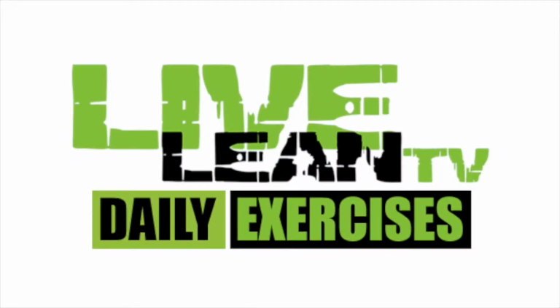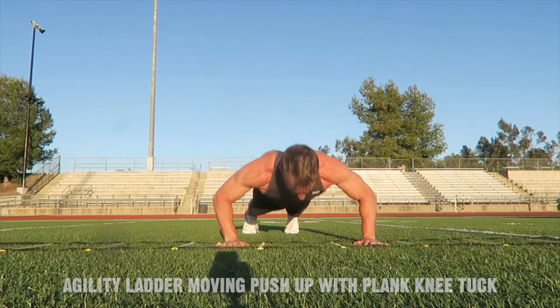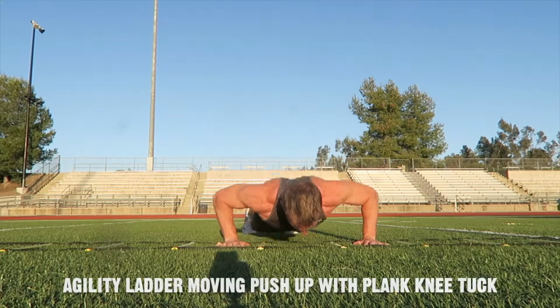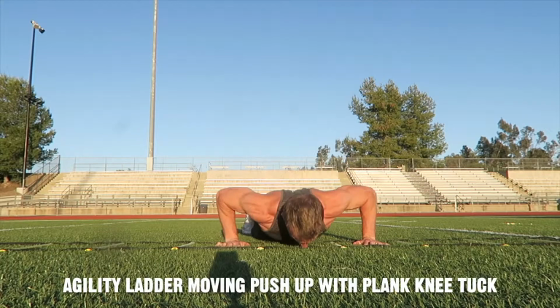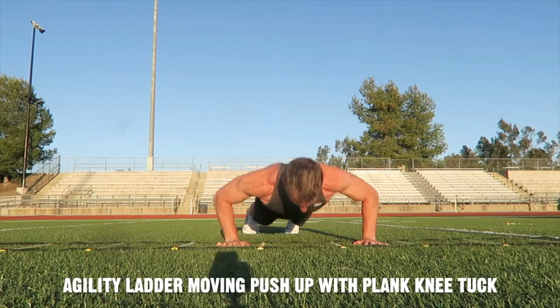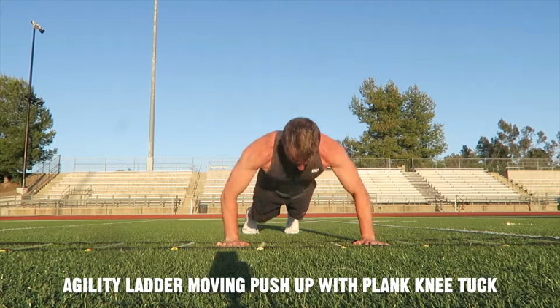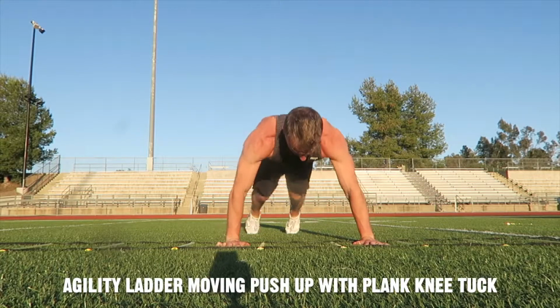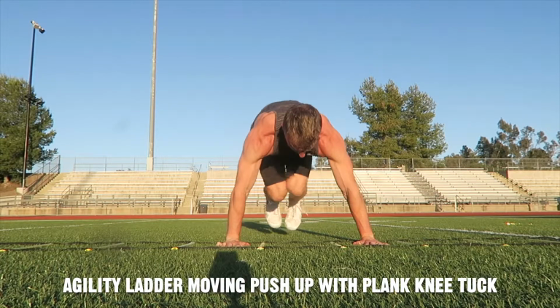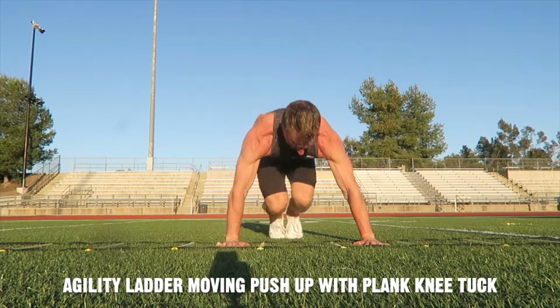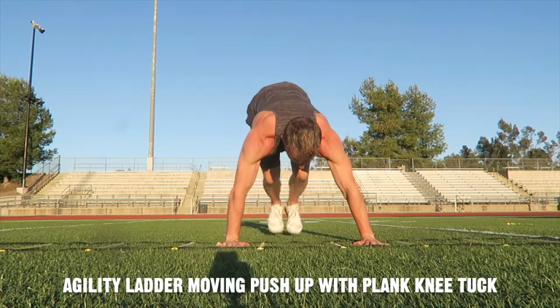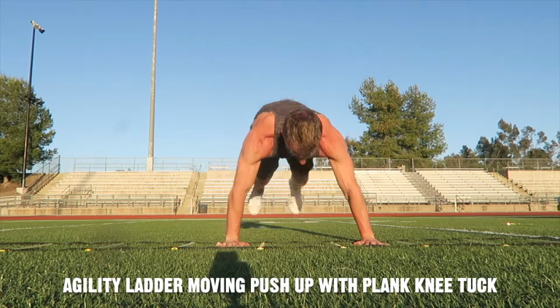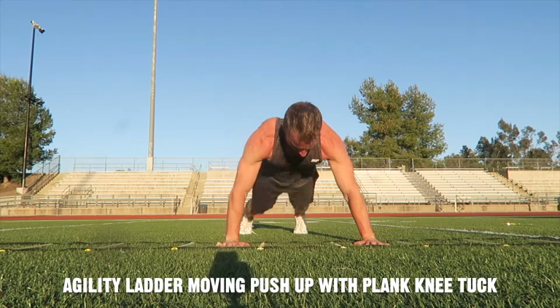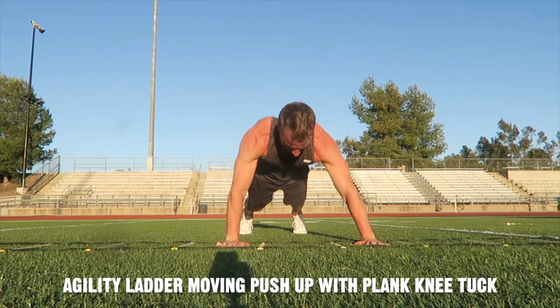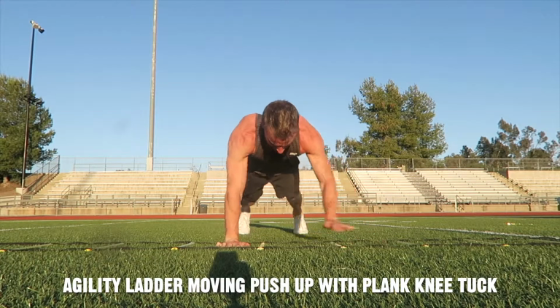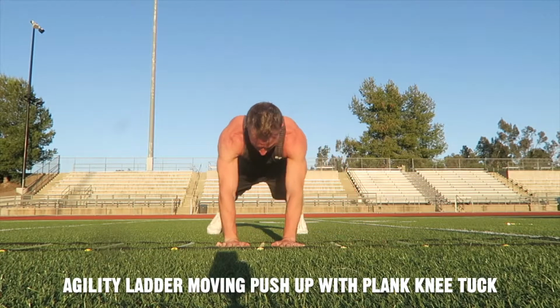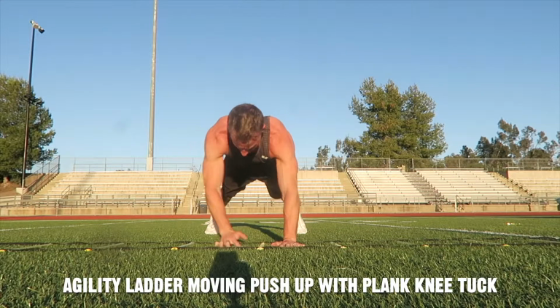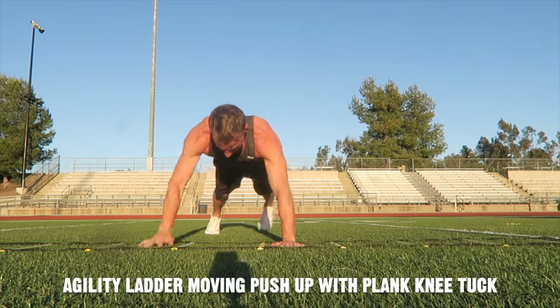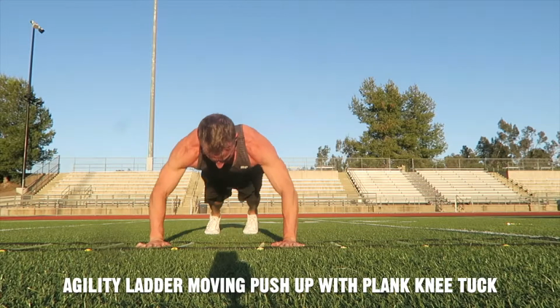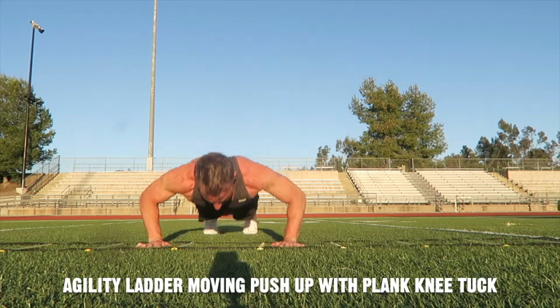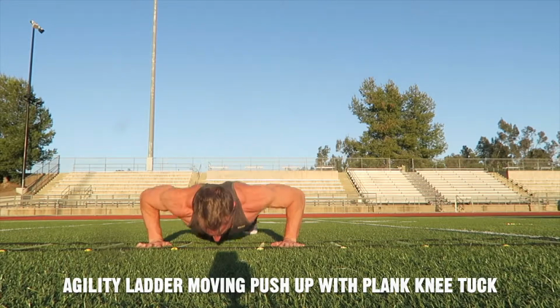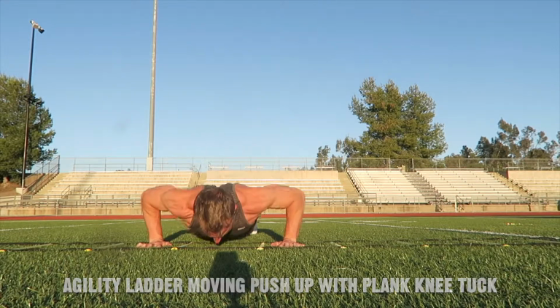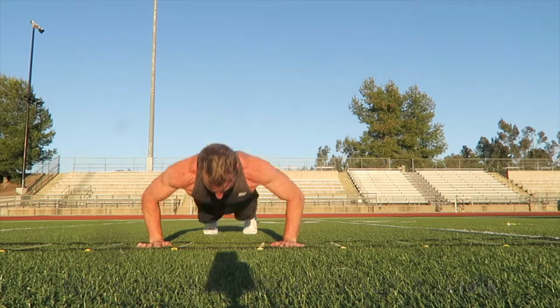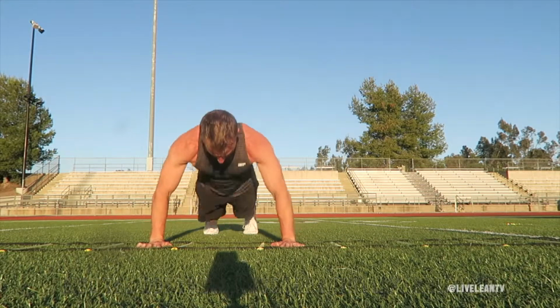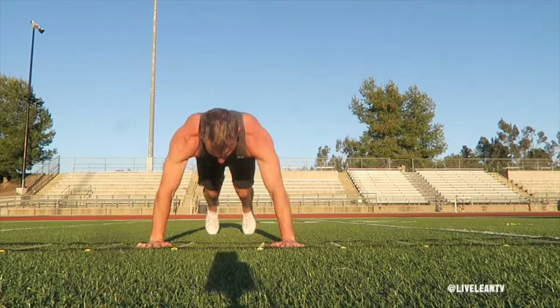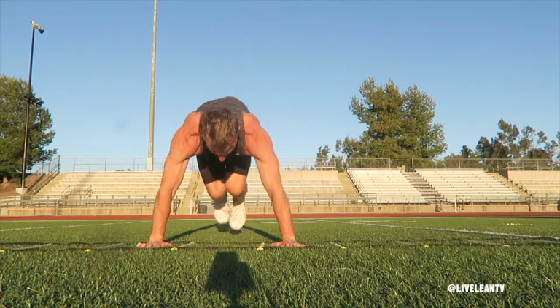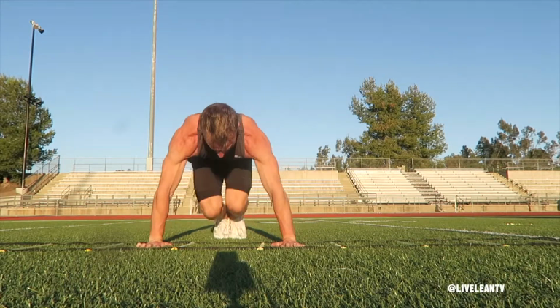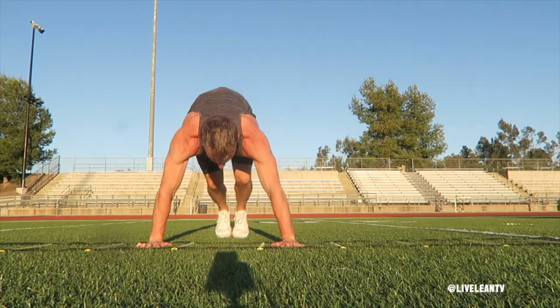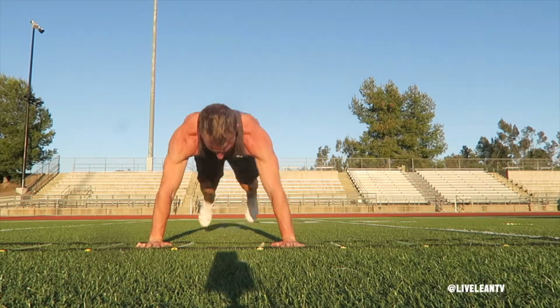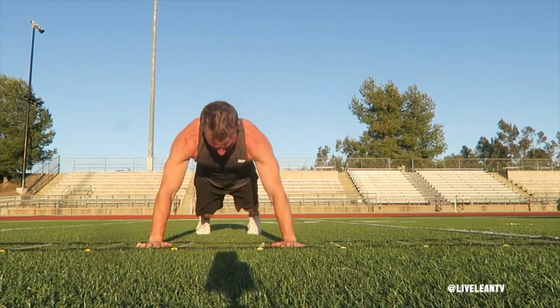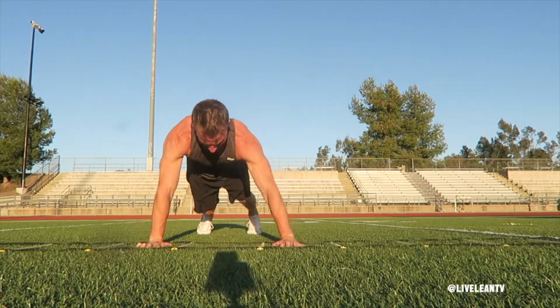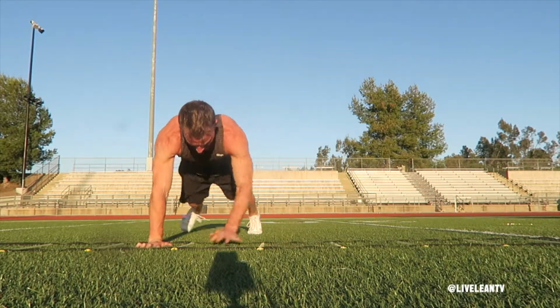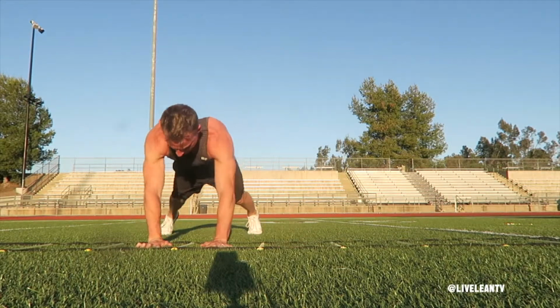The Agility Ladder Moving Push-Up with Plank Knee Tuck is a challenging combination exercise that targets the chest and abs.